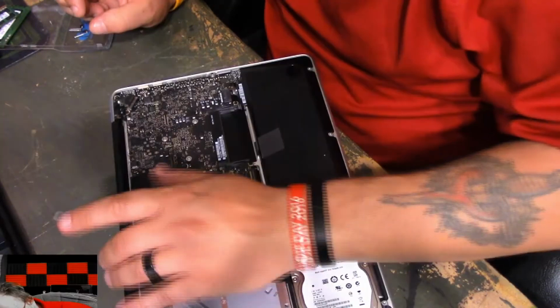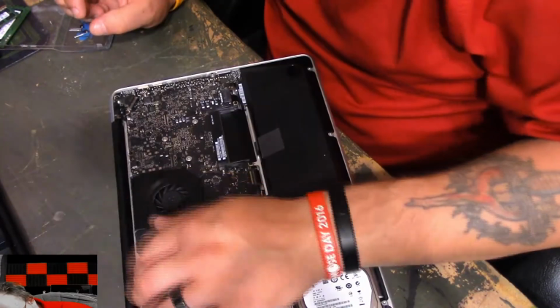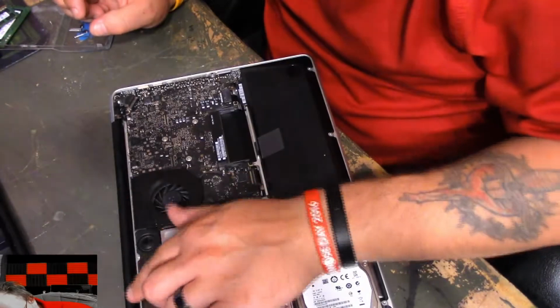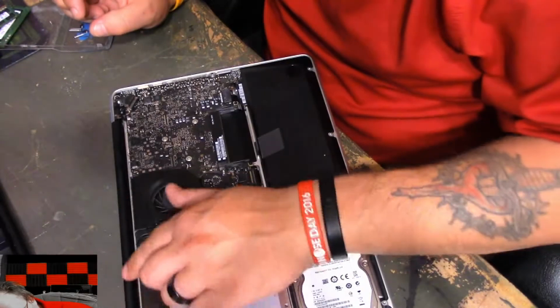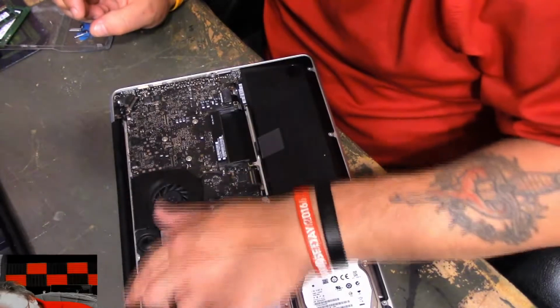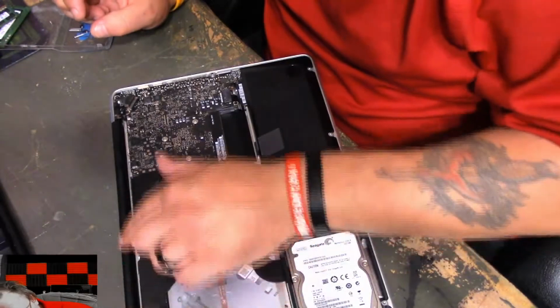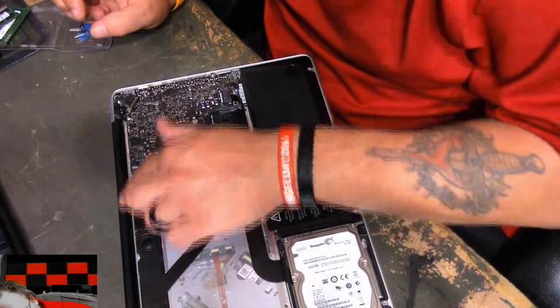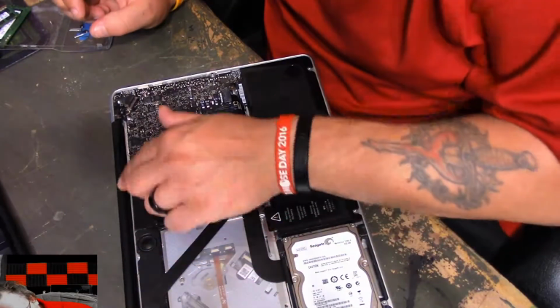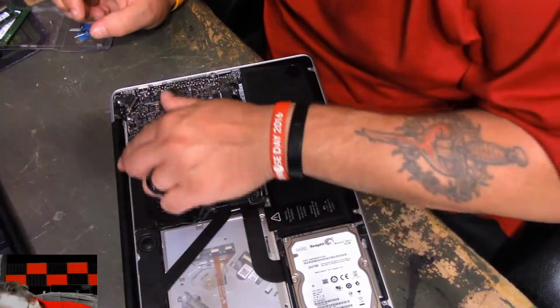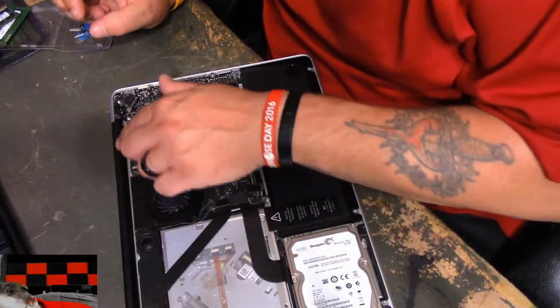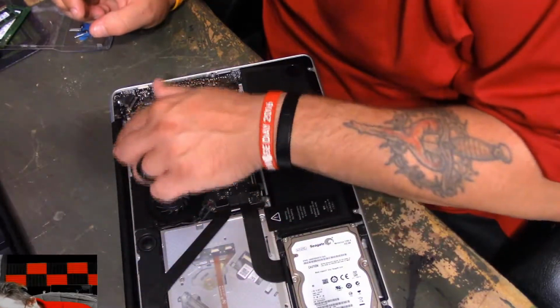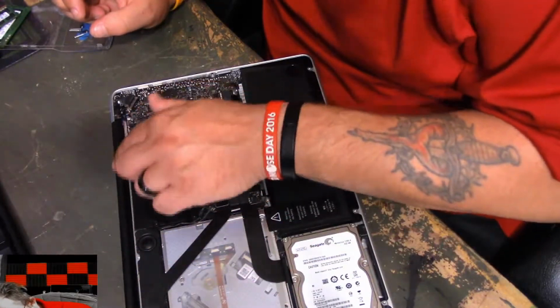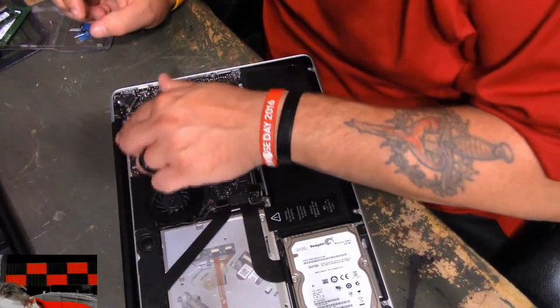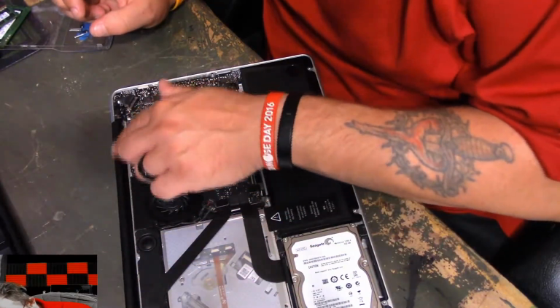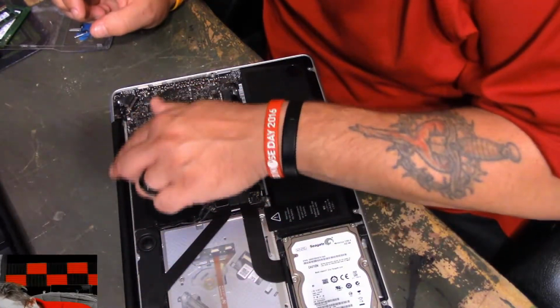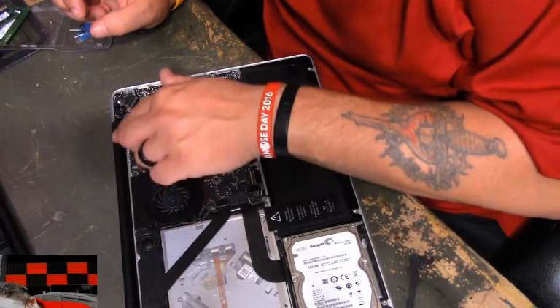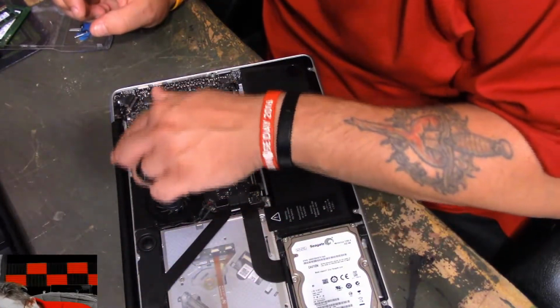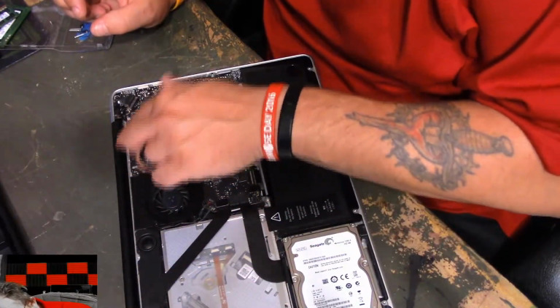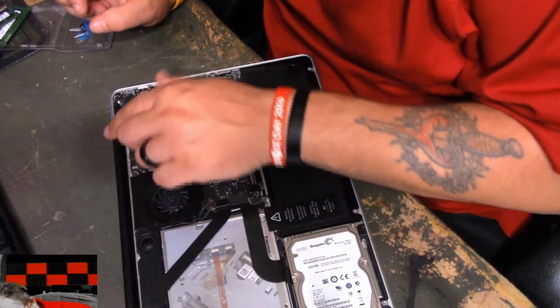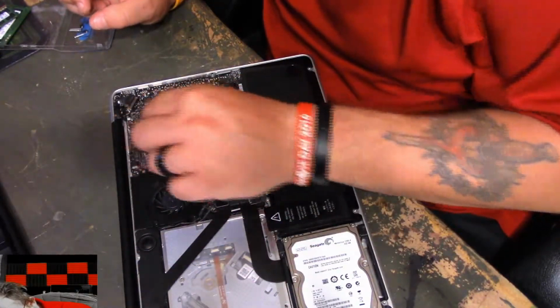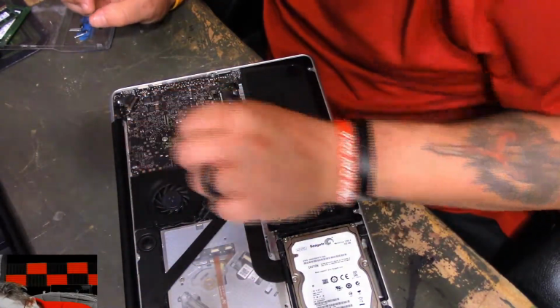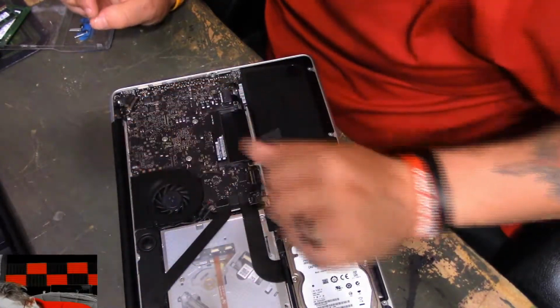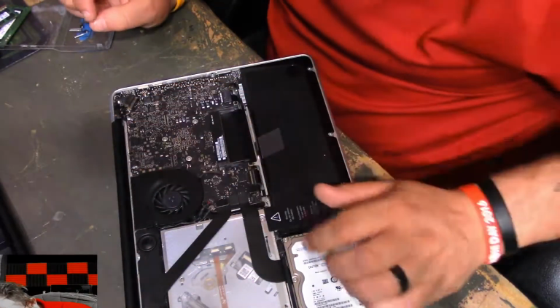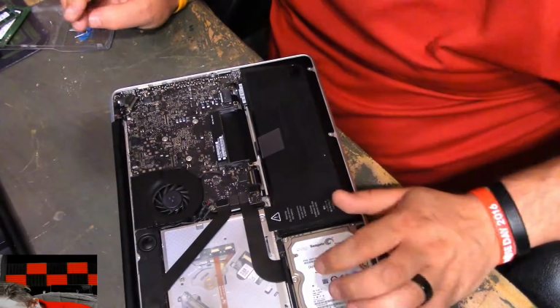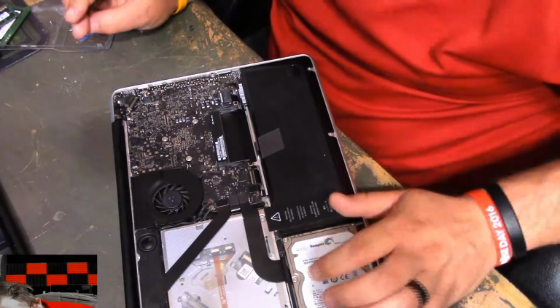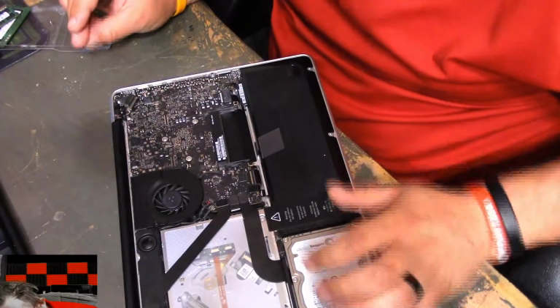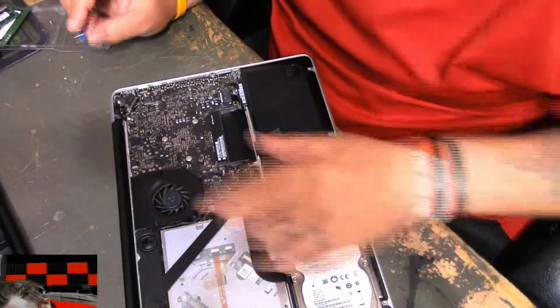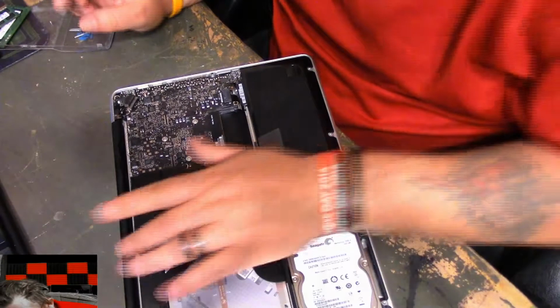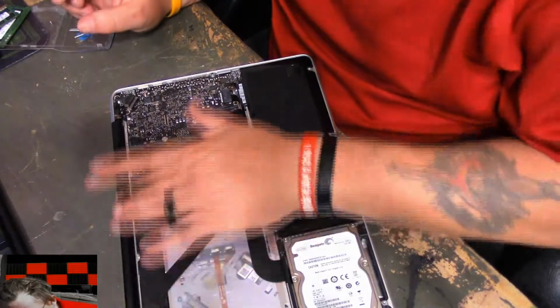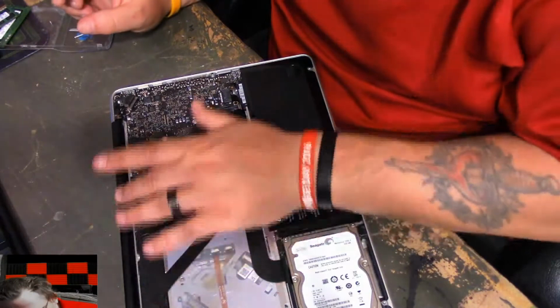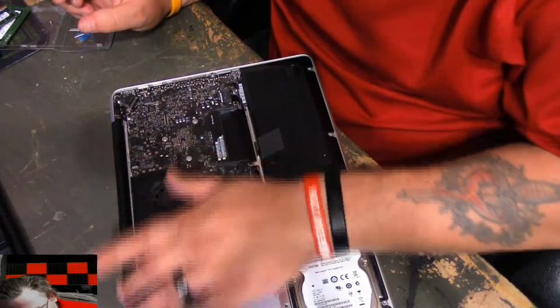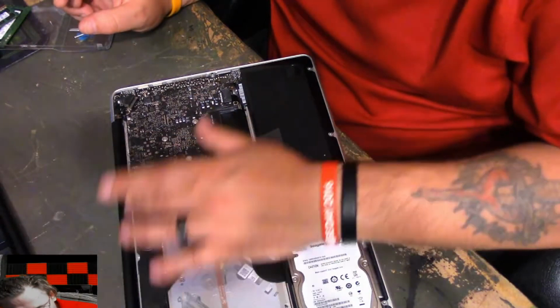I forgot about that being plastic. I kind of melted the cover.